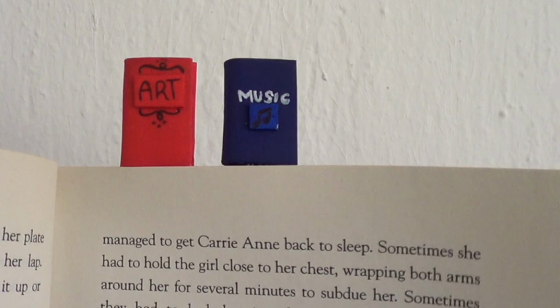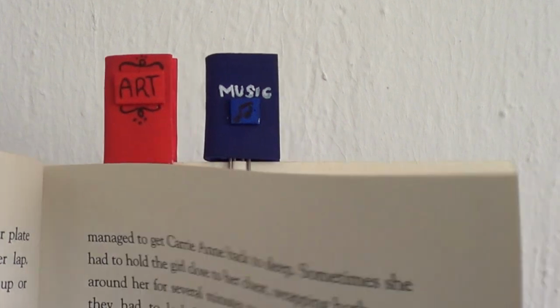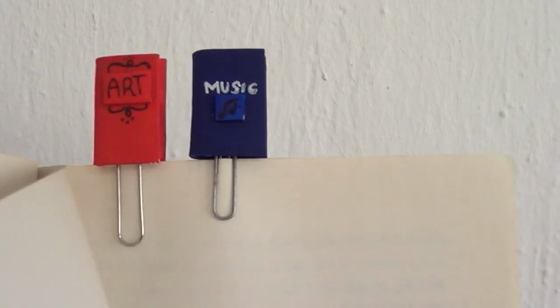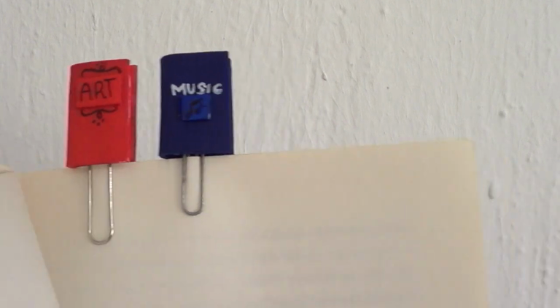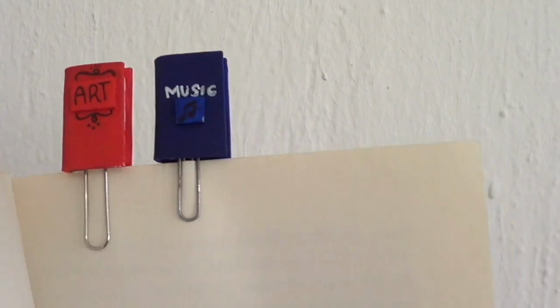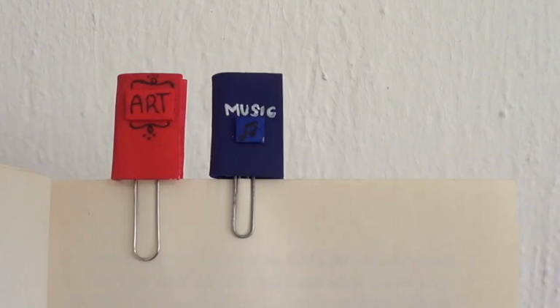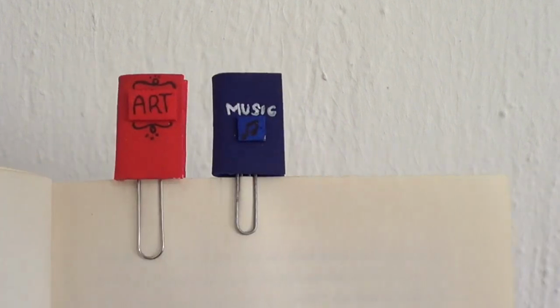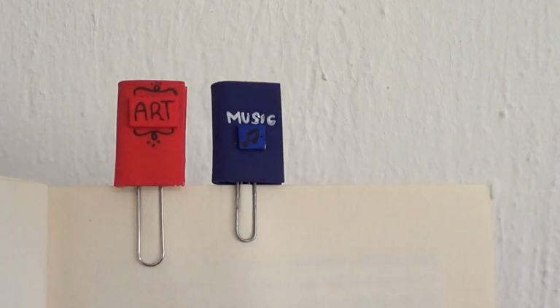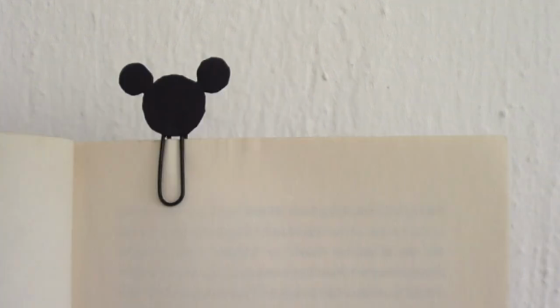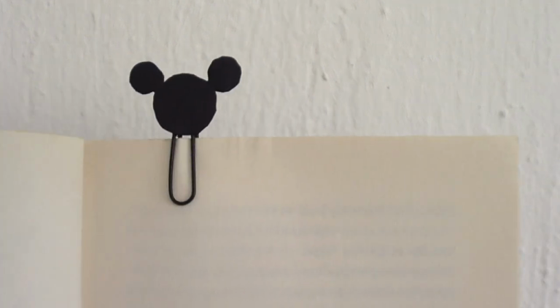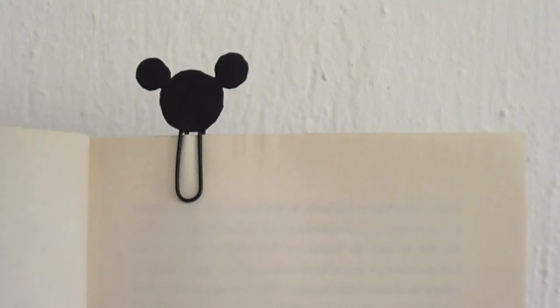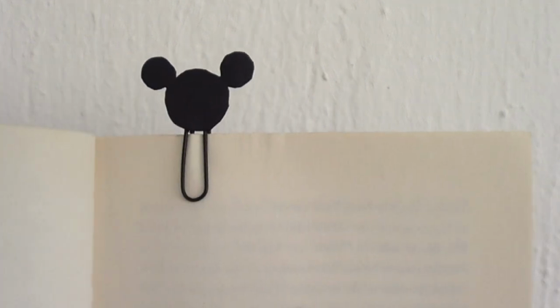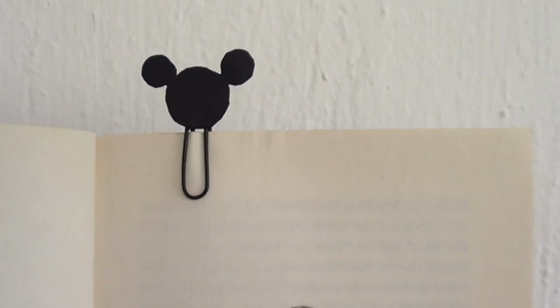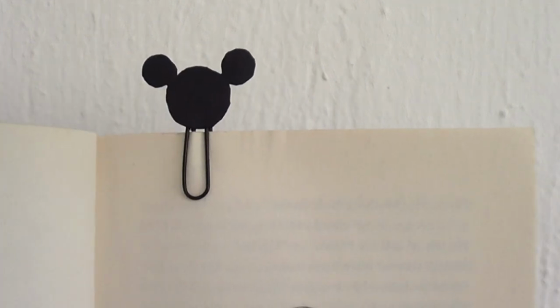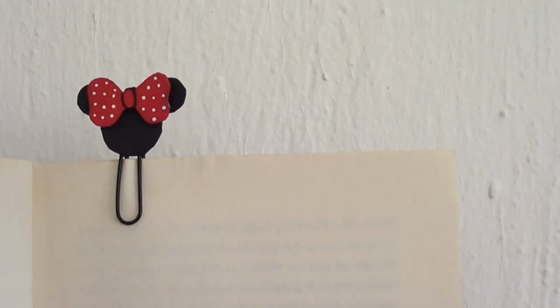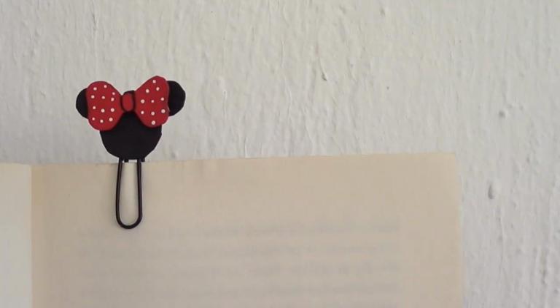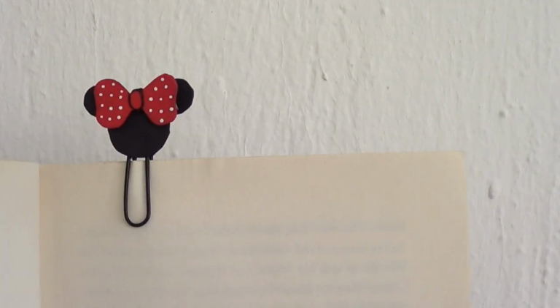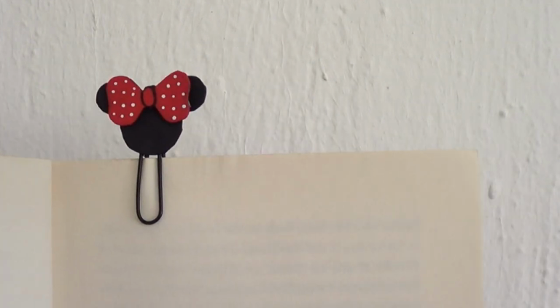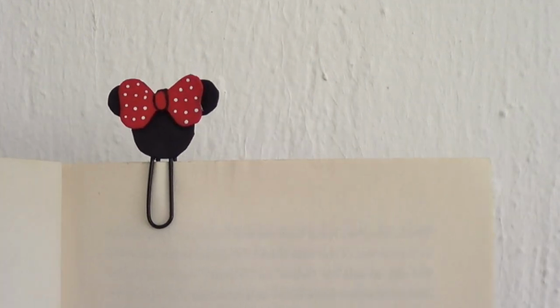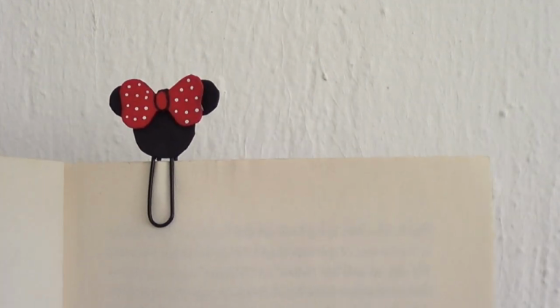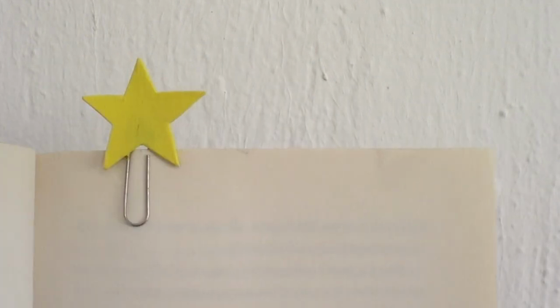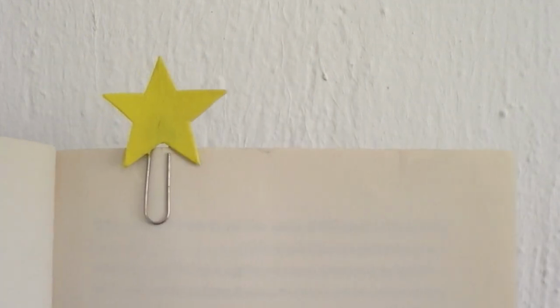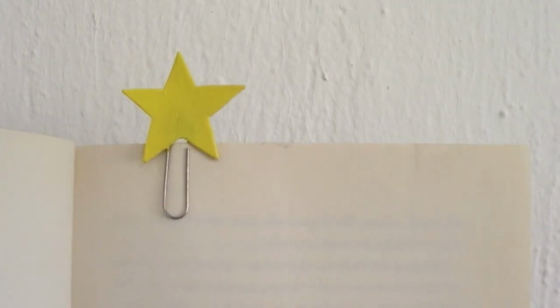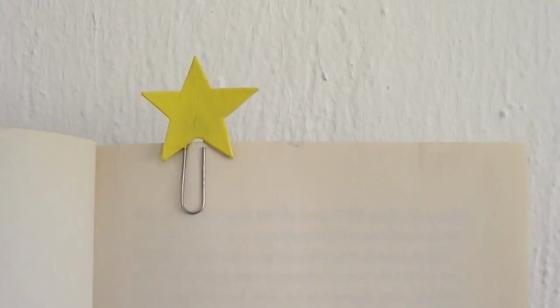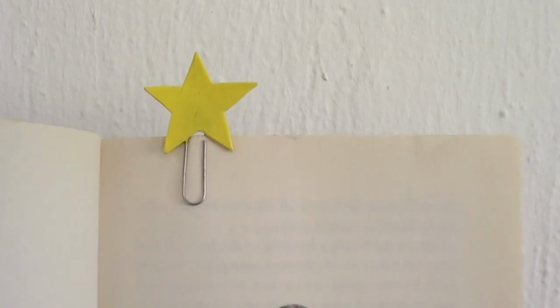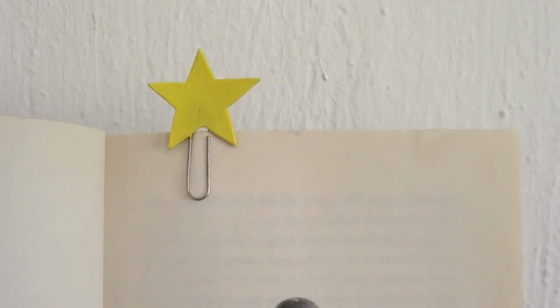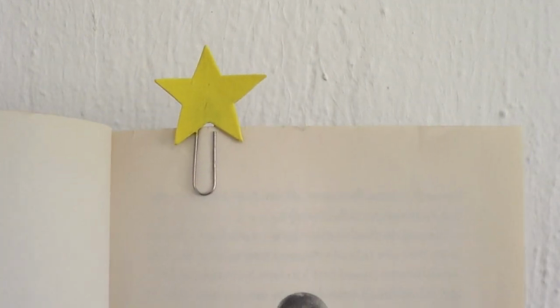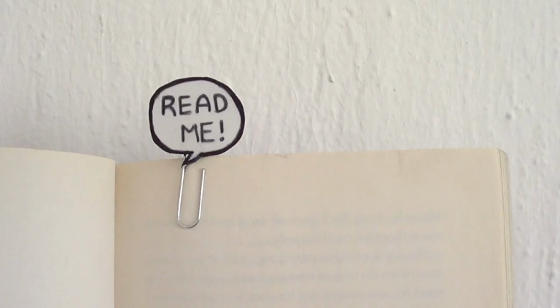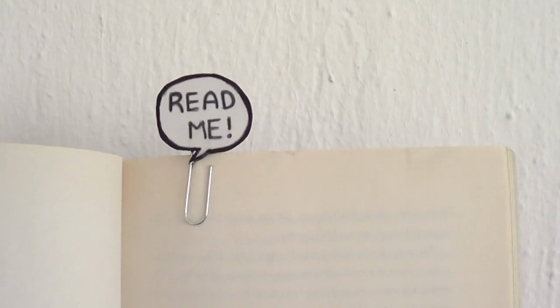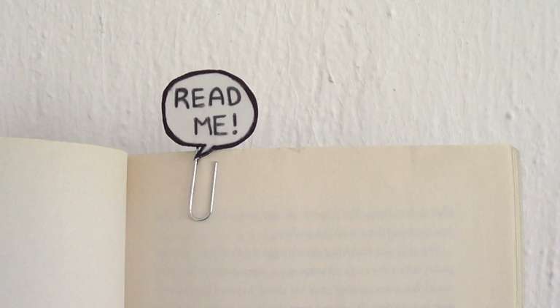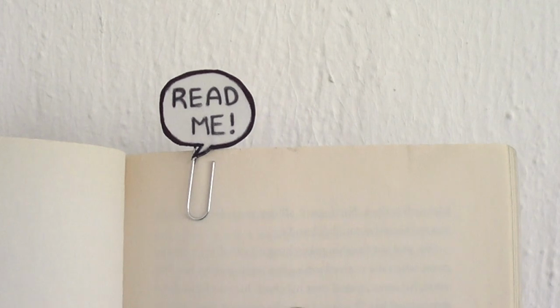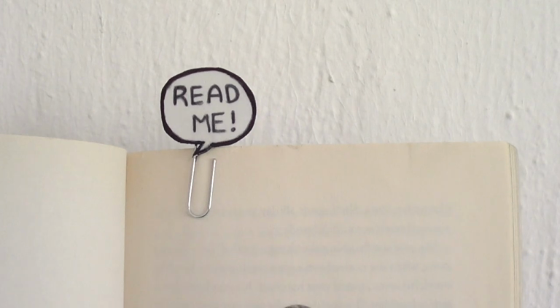Hey guys, it's Rene, and today we're going to be making a bunch of really cute paper clip bookmarks.